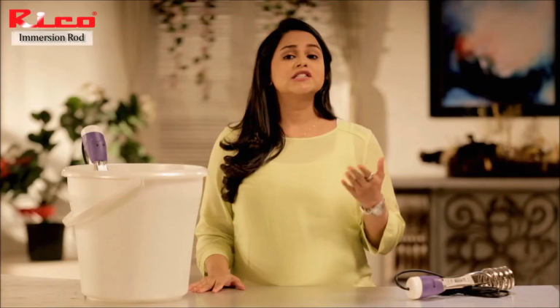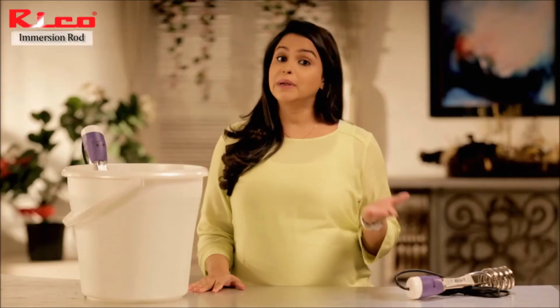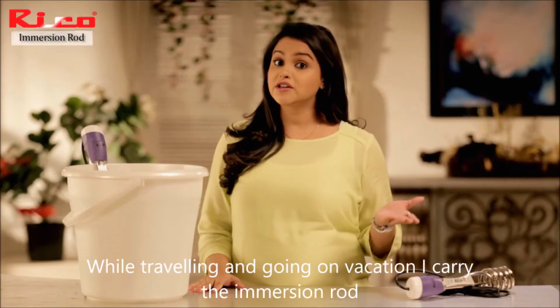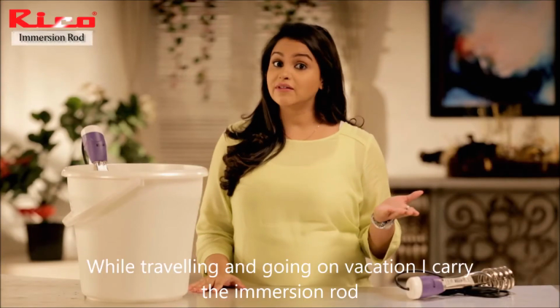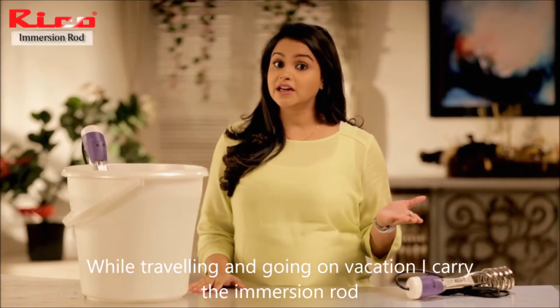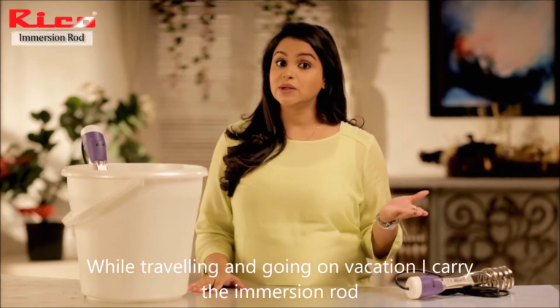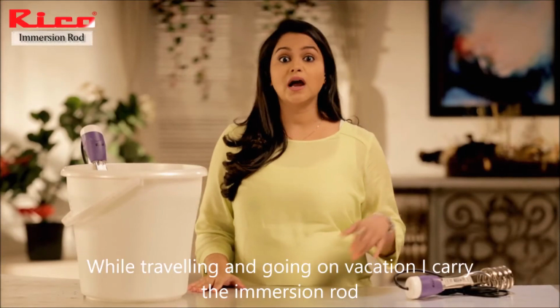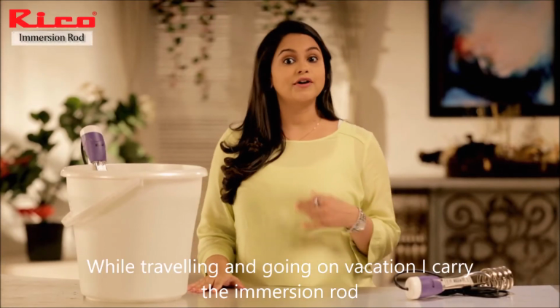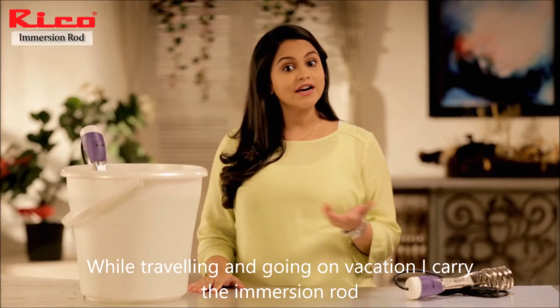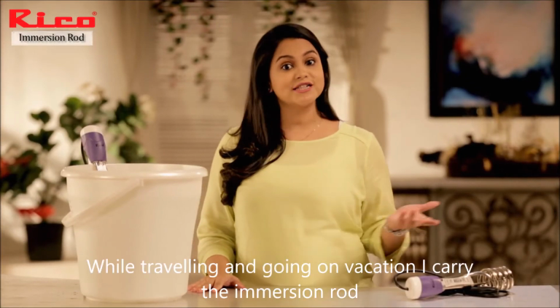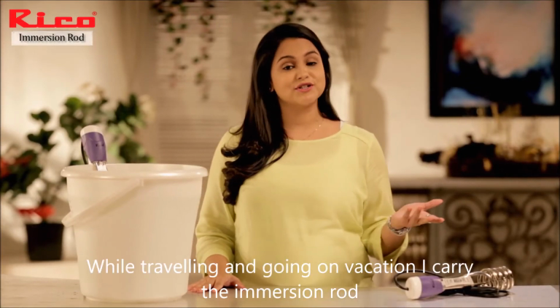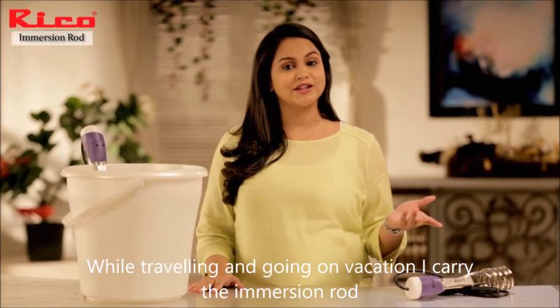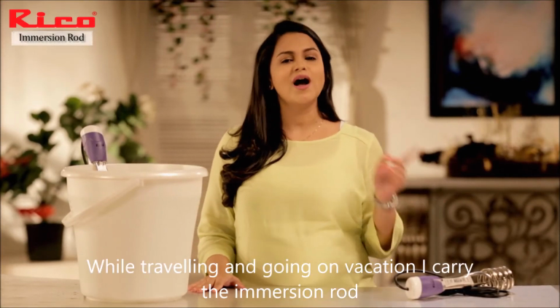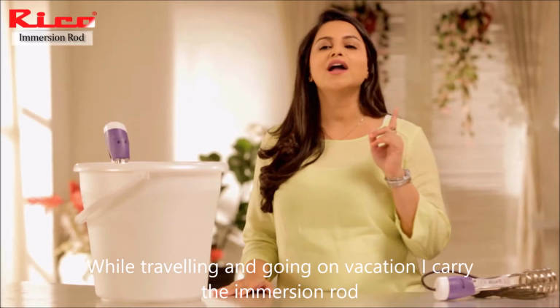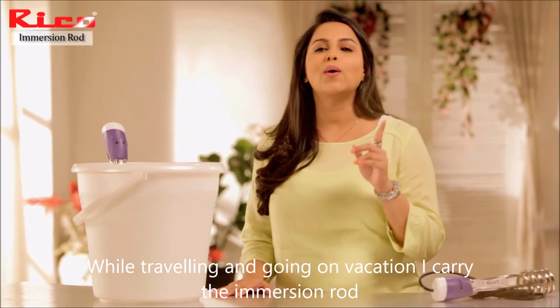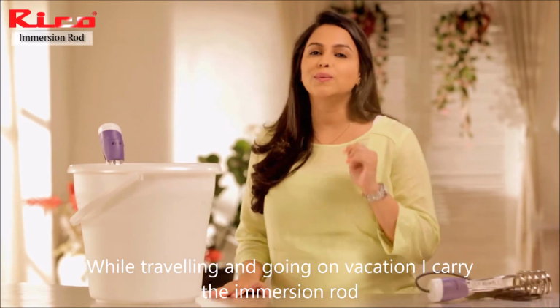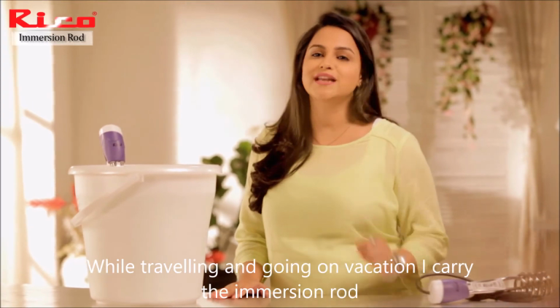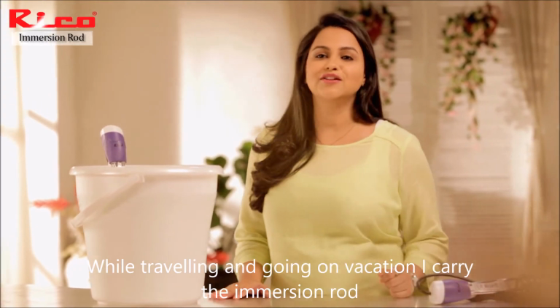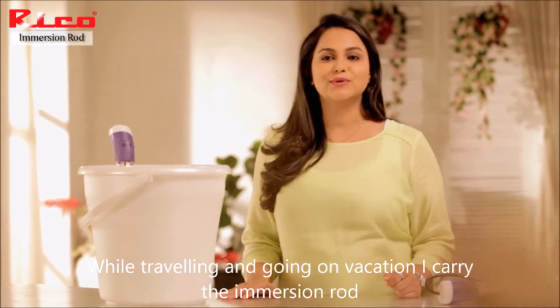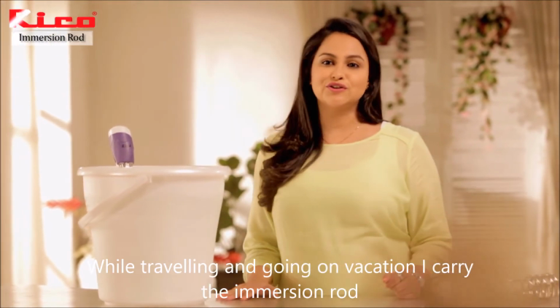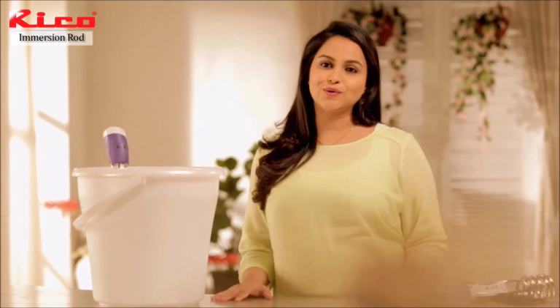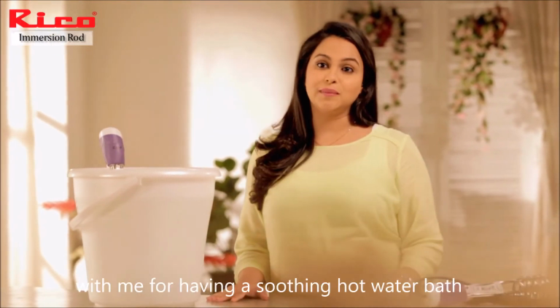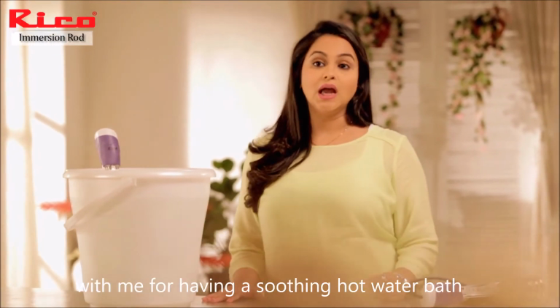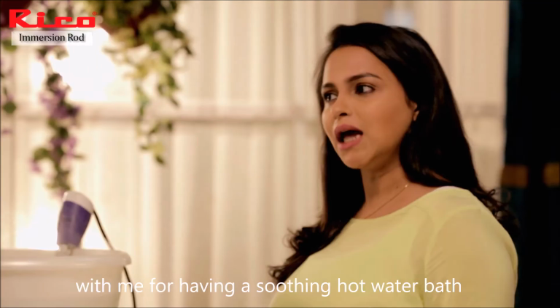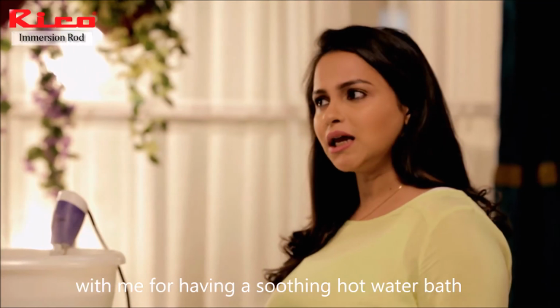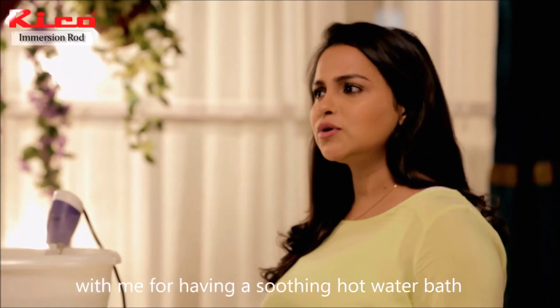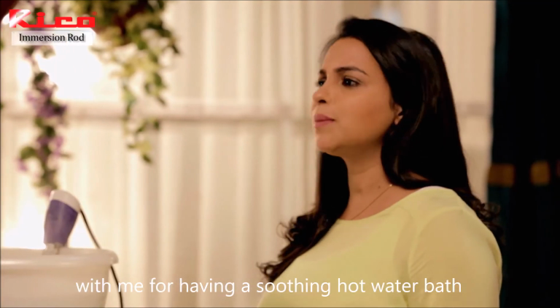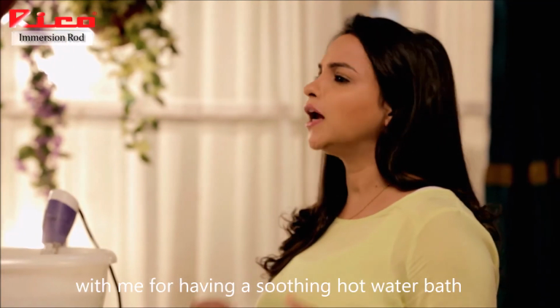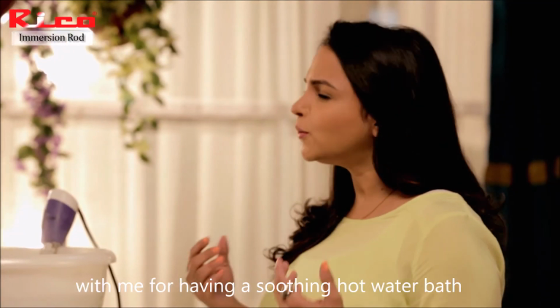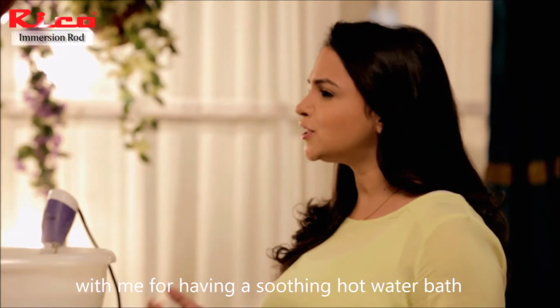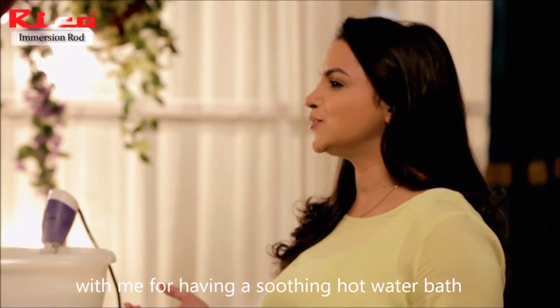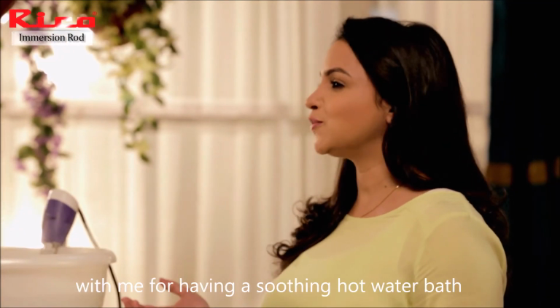Whenever I travel or go on holidays, I always carry the Immersion Rod with me, so that I can get hot water in a few minutes.